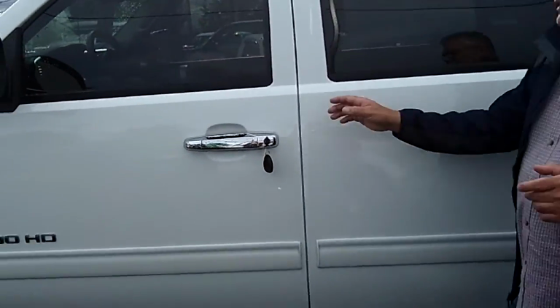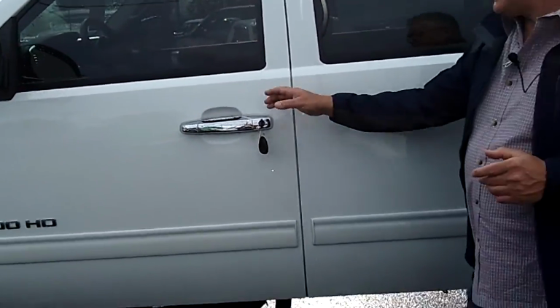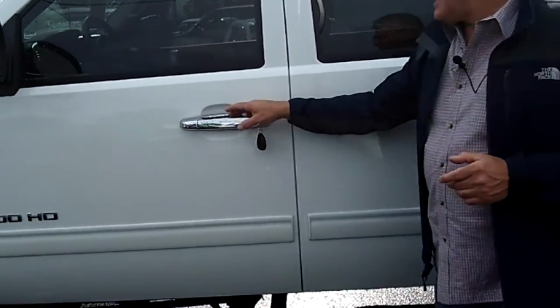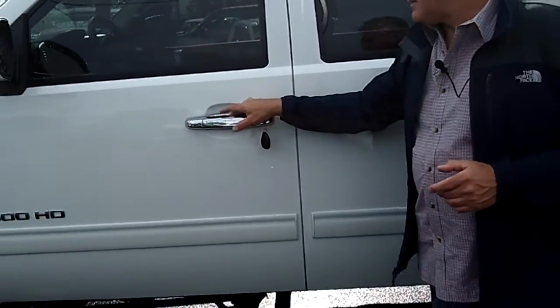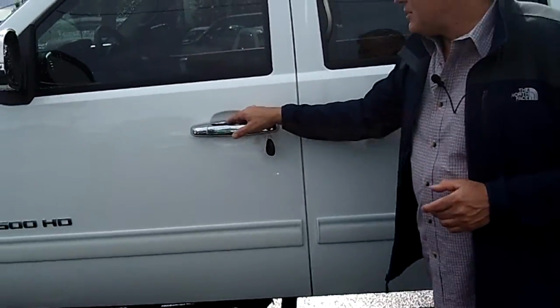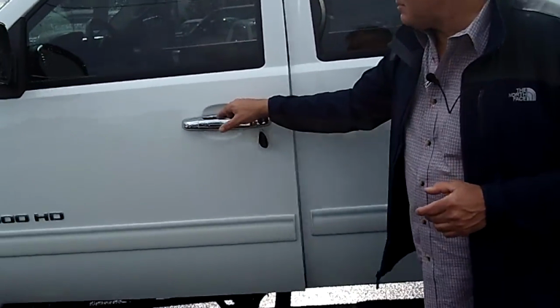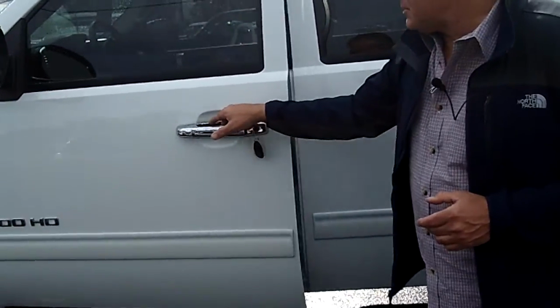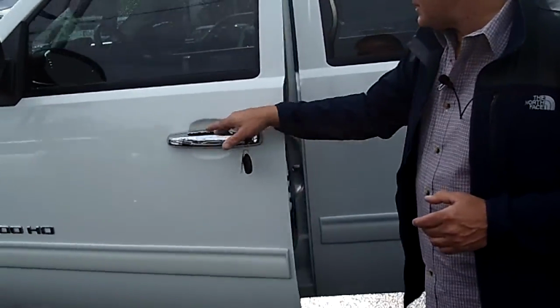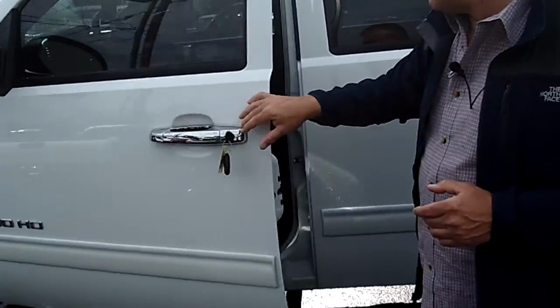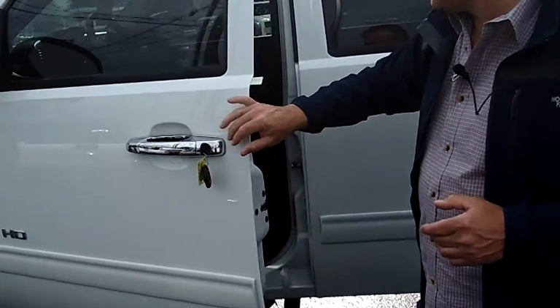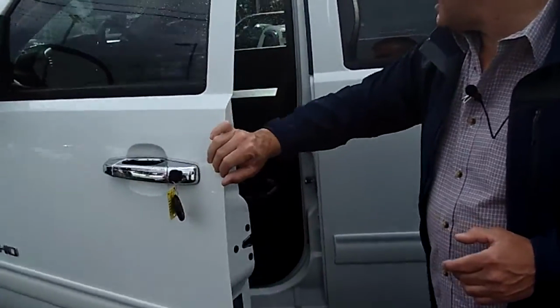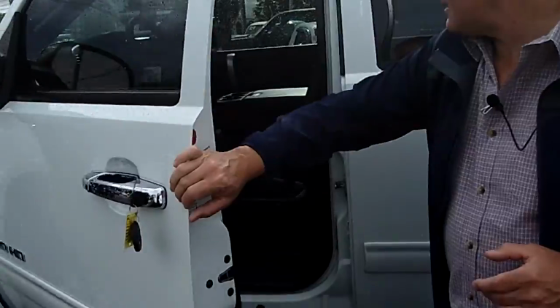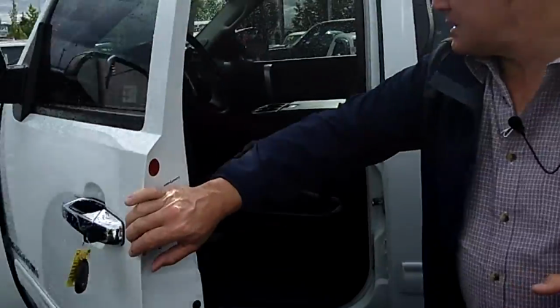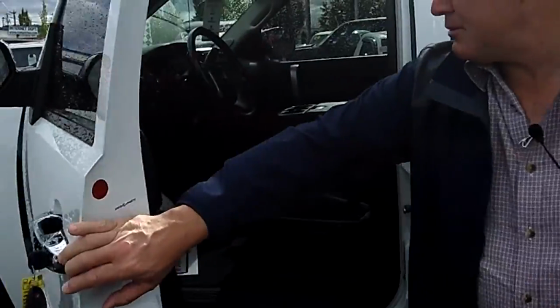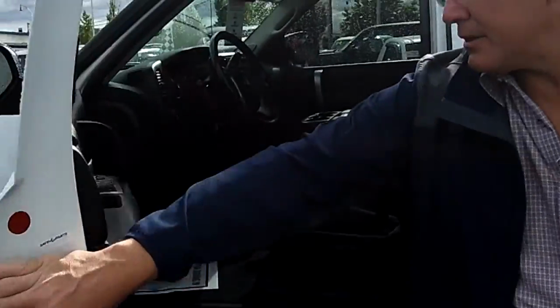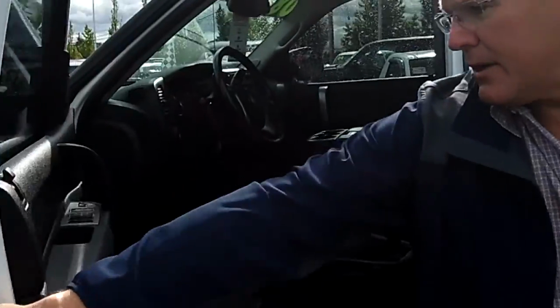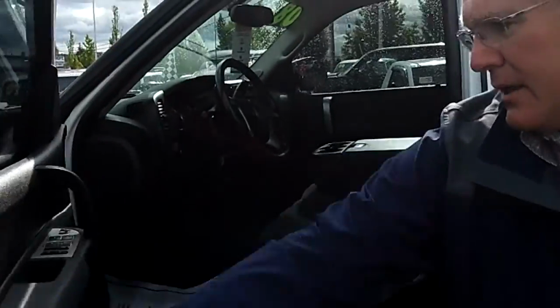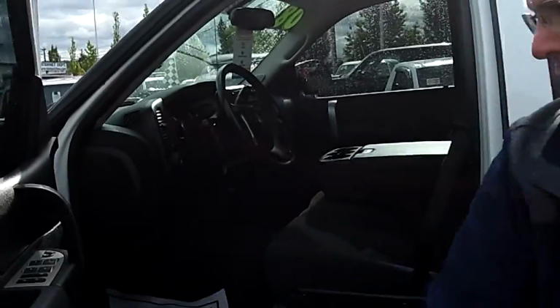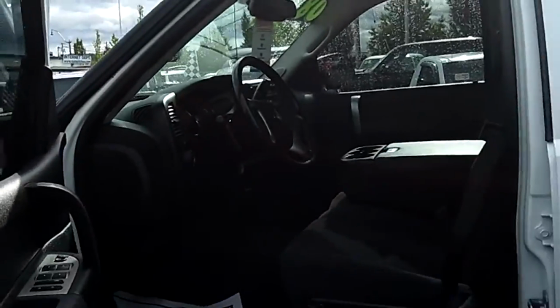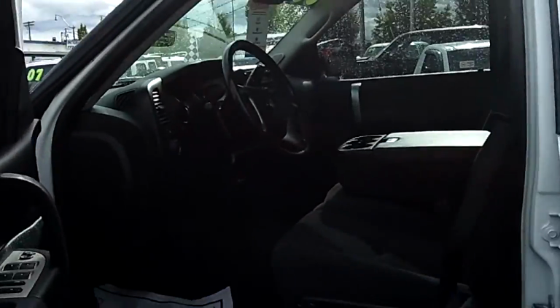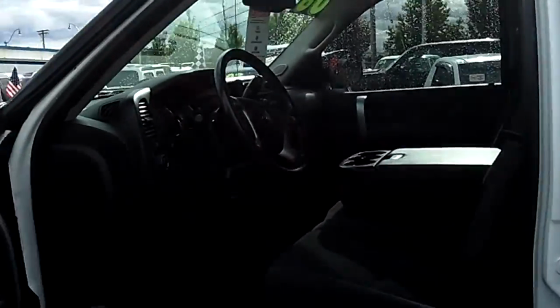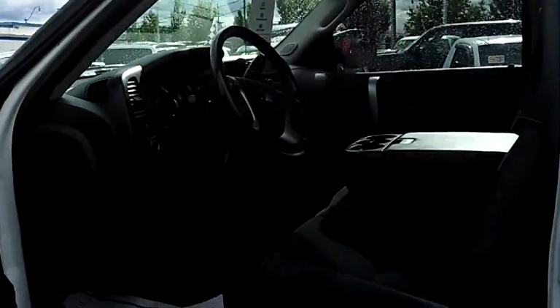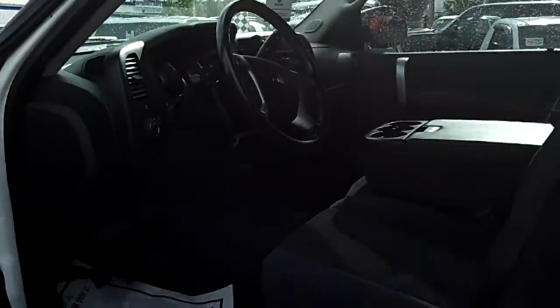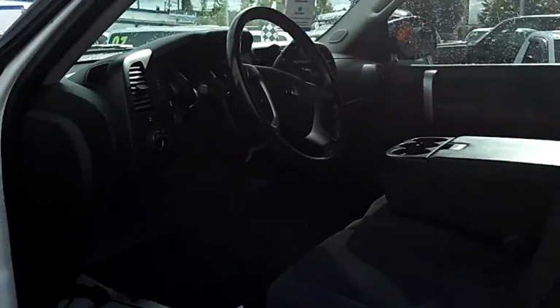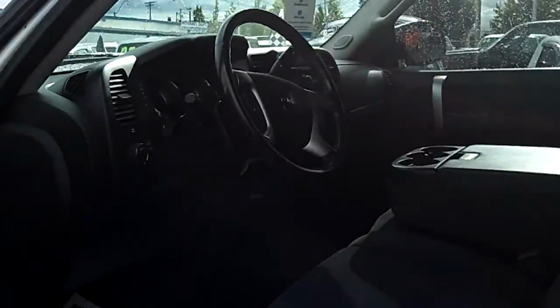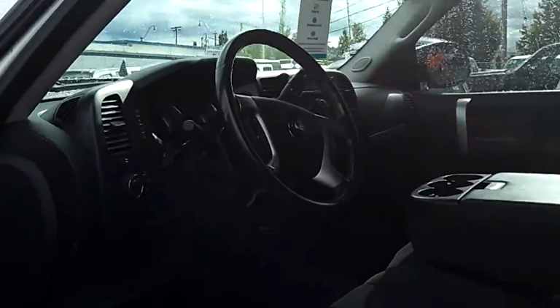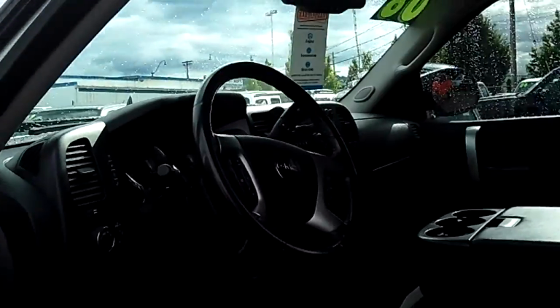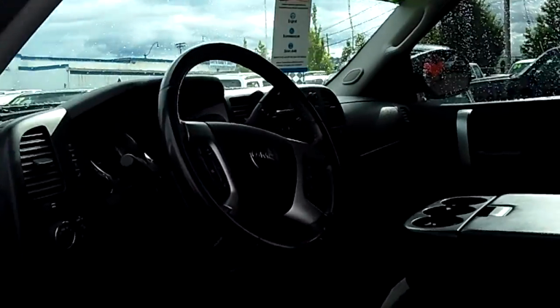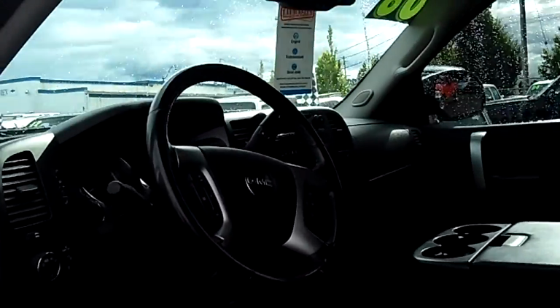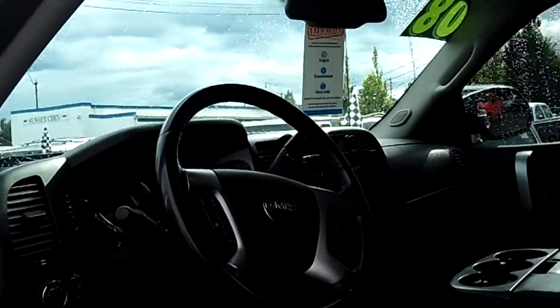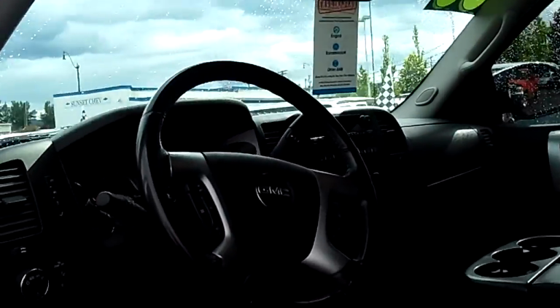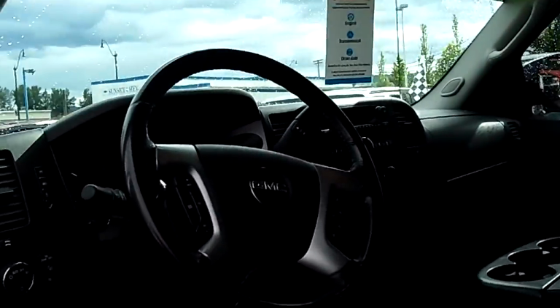Check out the view from the driver's seat and see what a great truck this is. It's absolutely perfect.